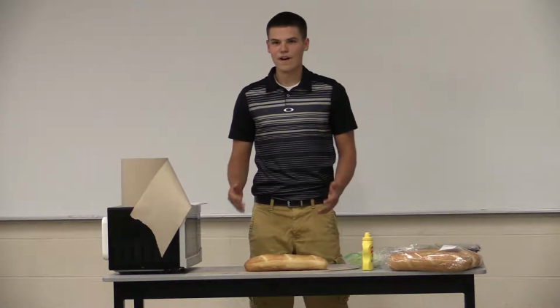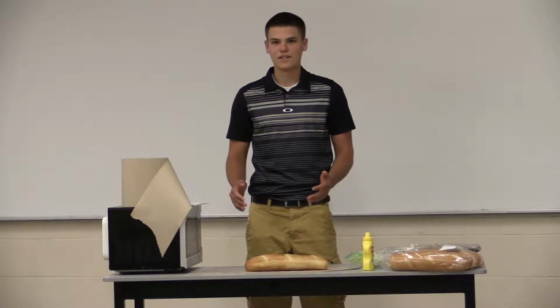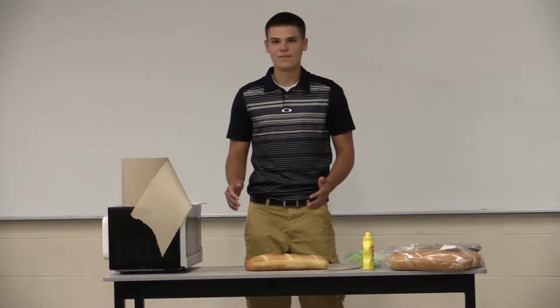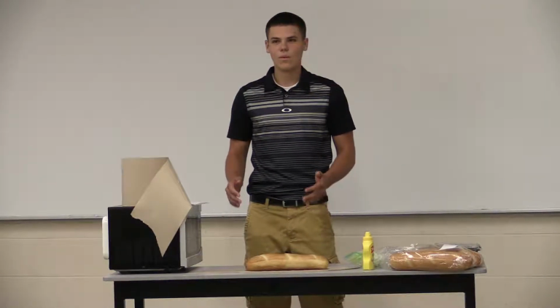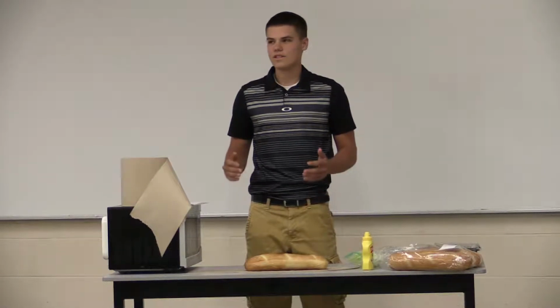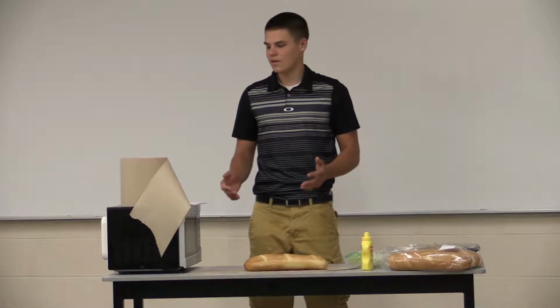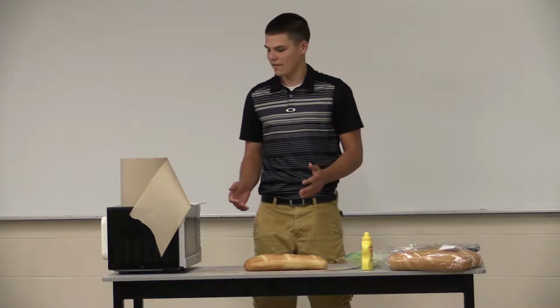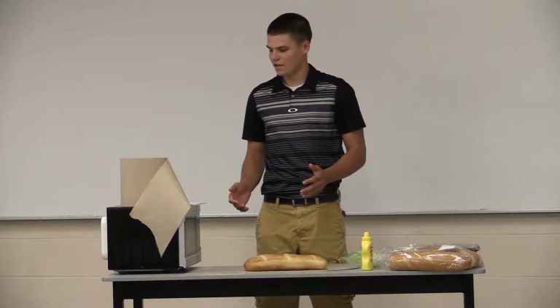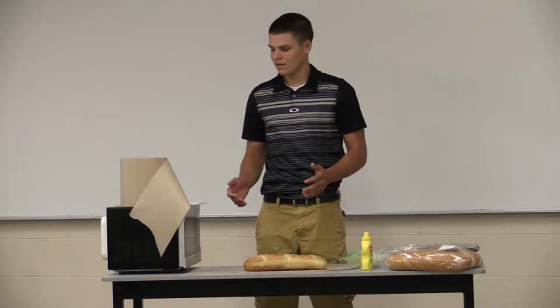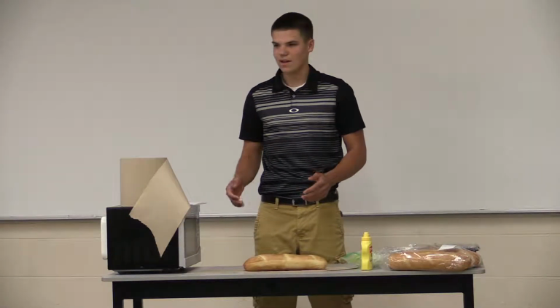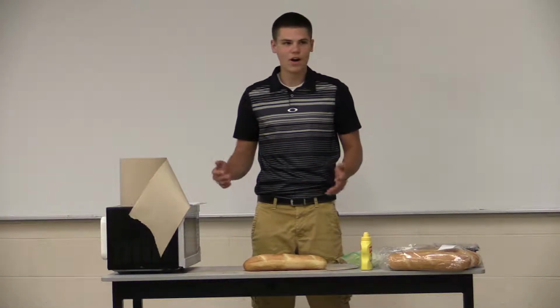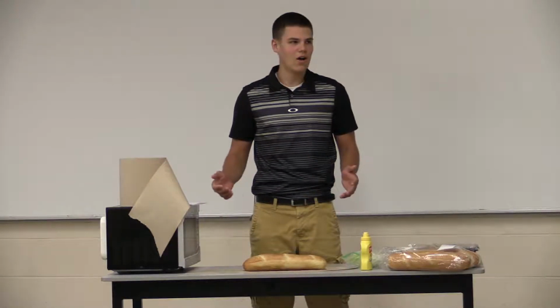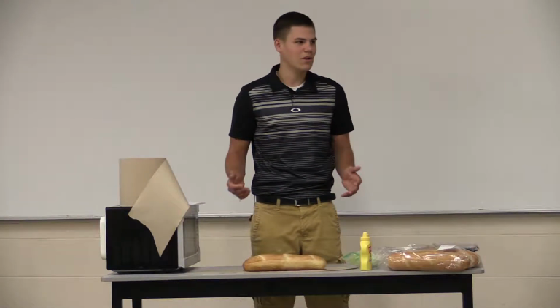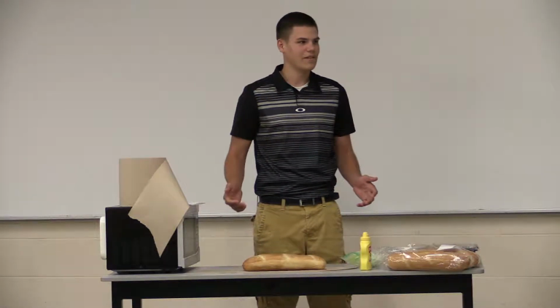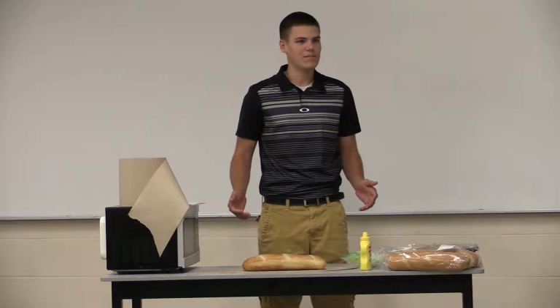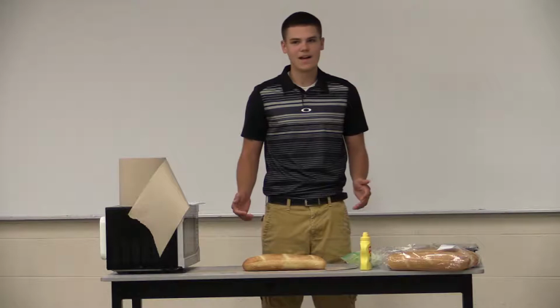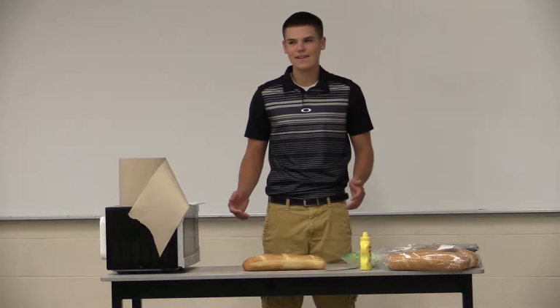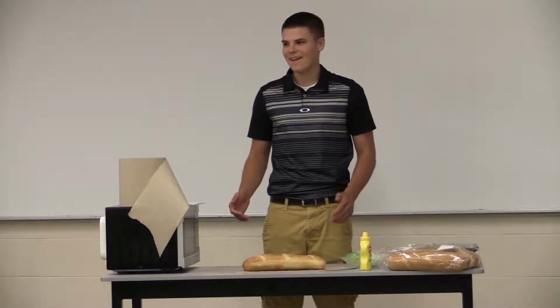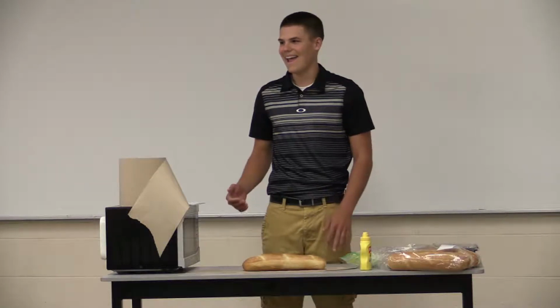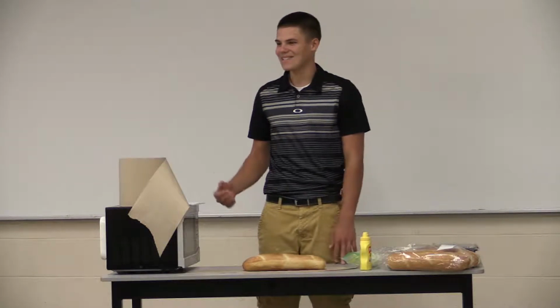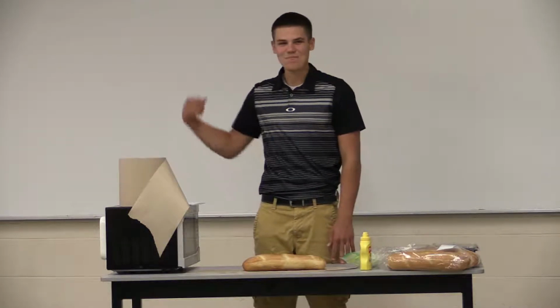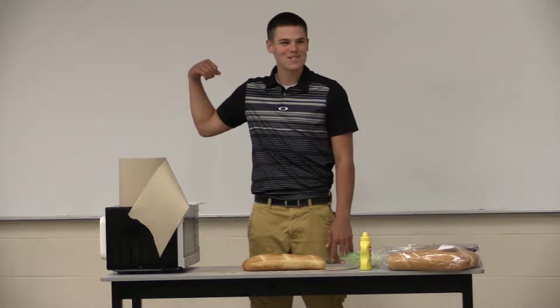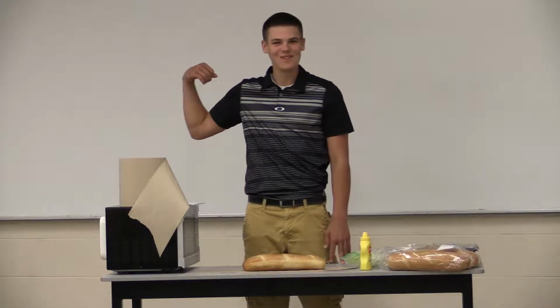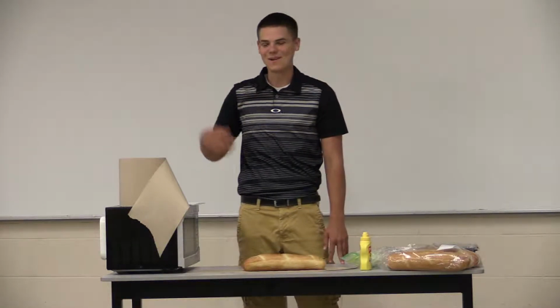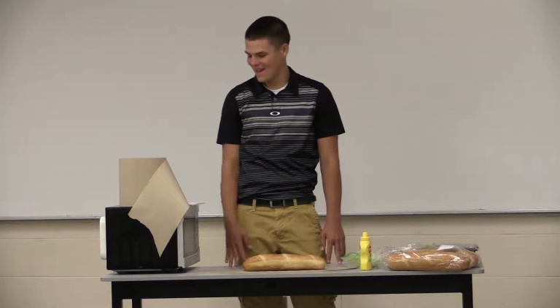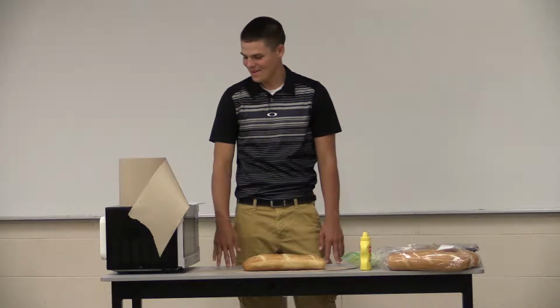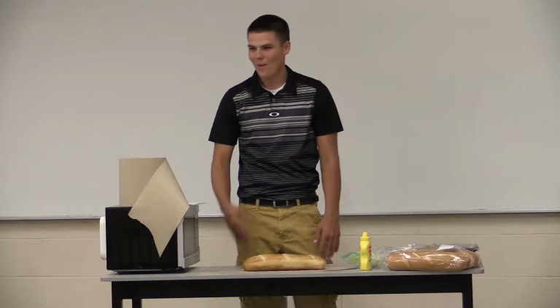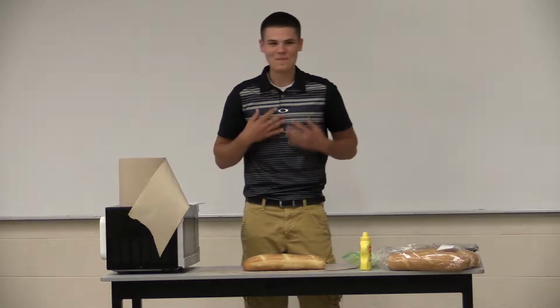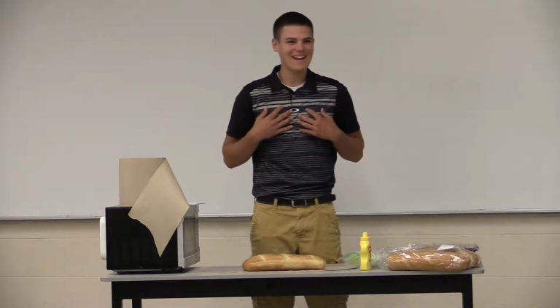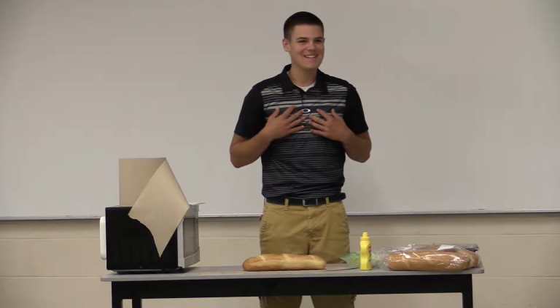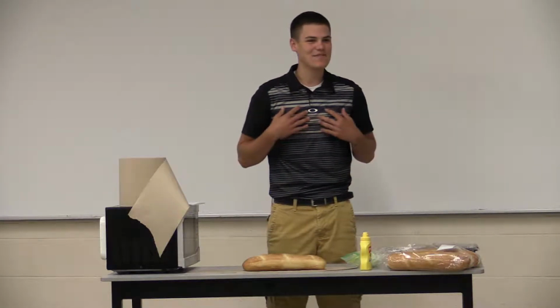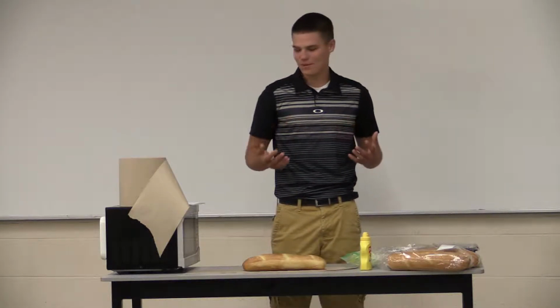Perfection. What is your definition? A tall, long-legged blonde? A handsome, muscular young man? Or in my case, food?